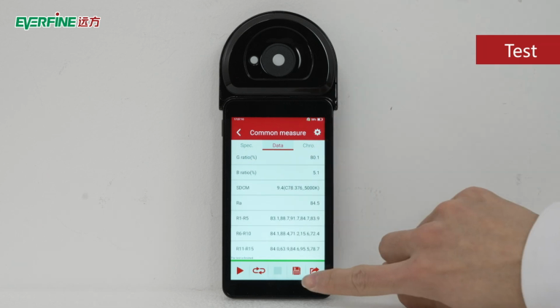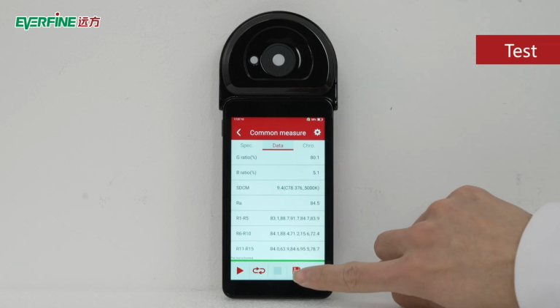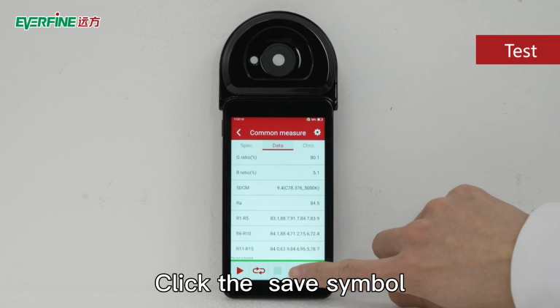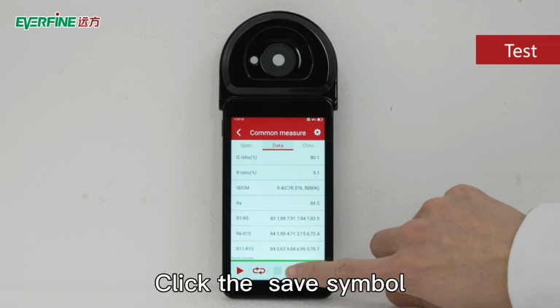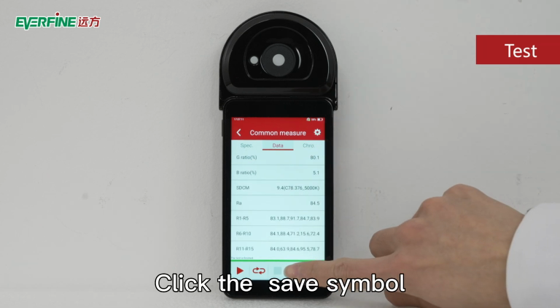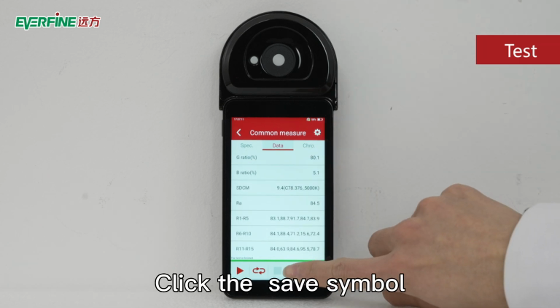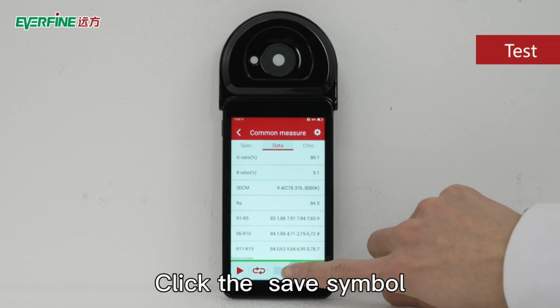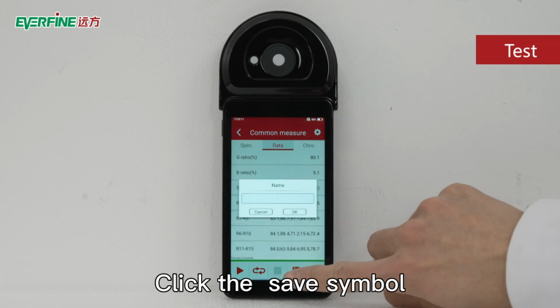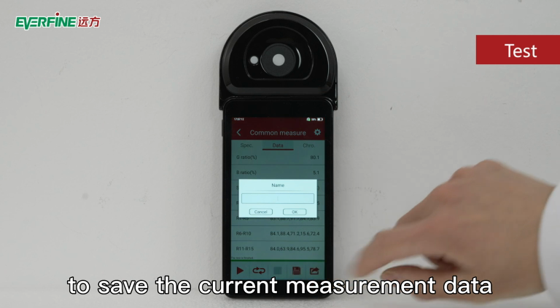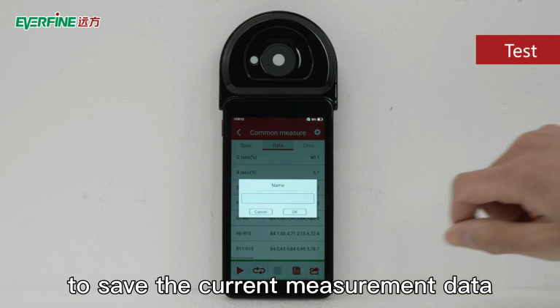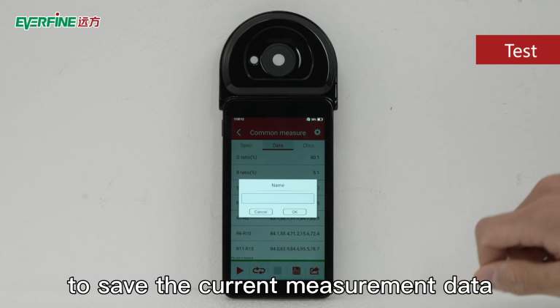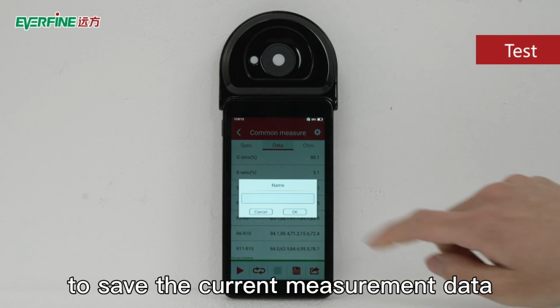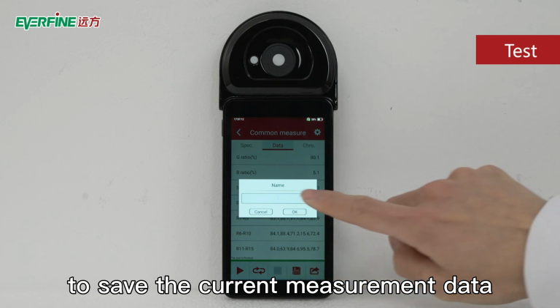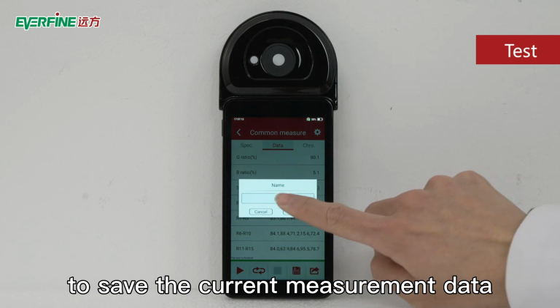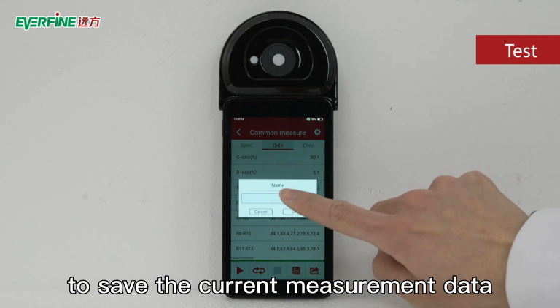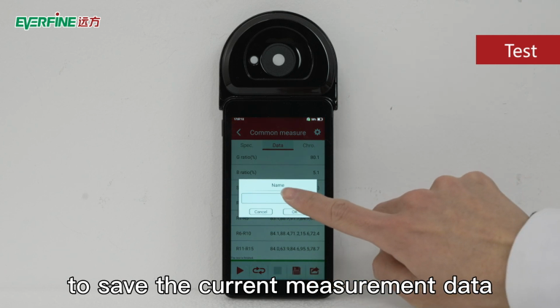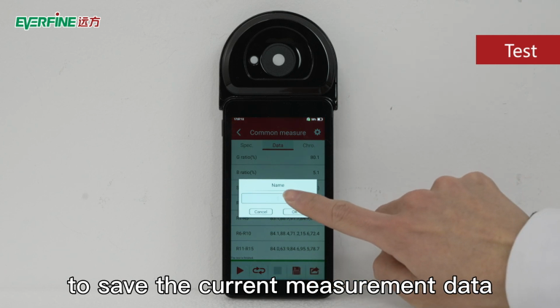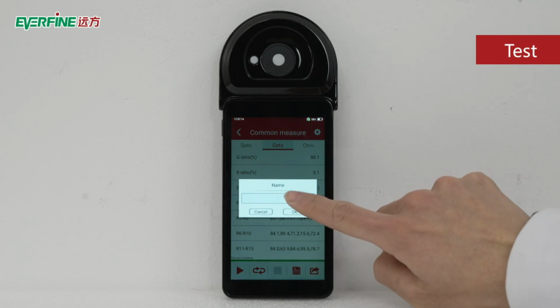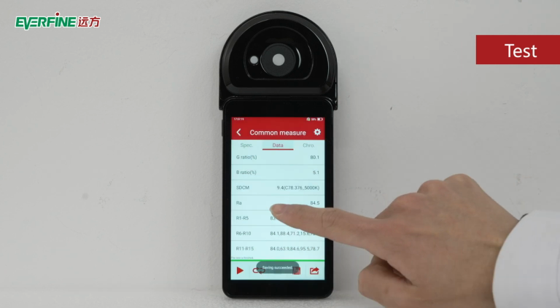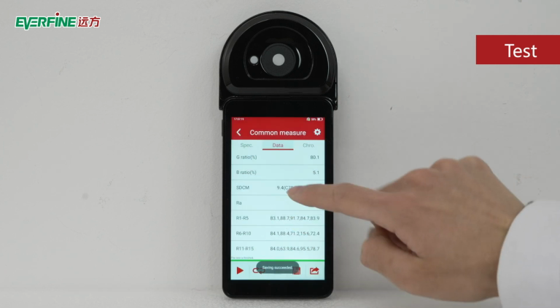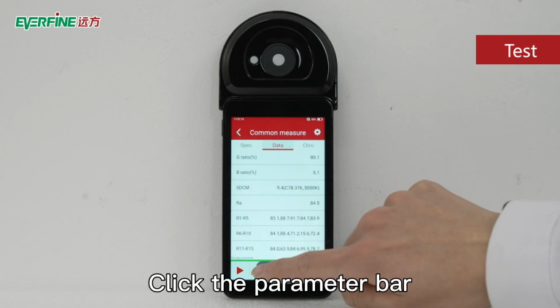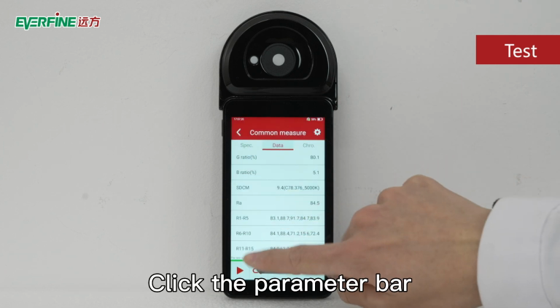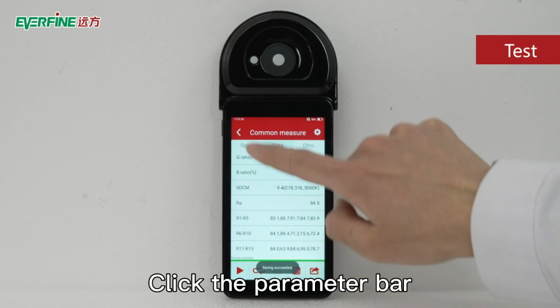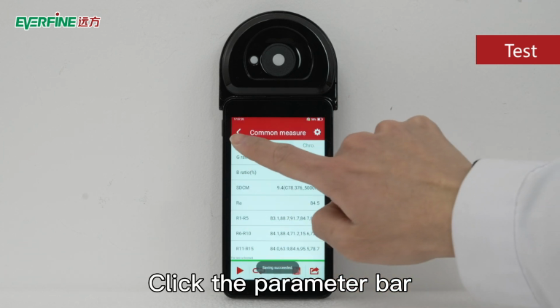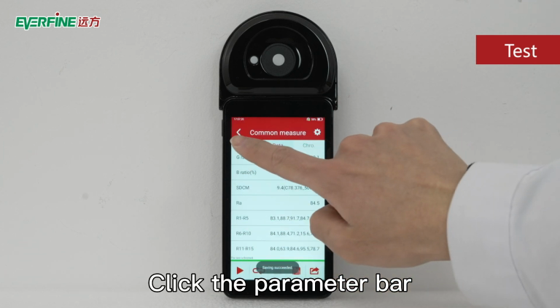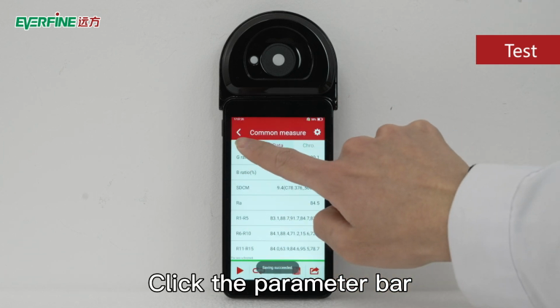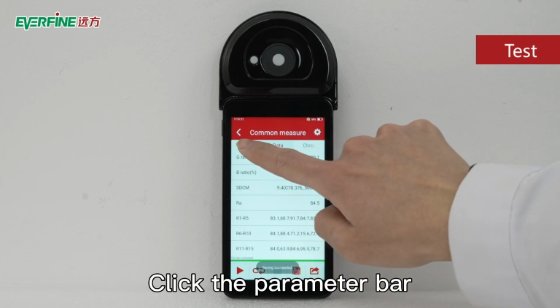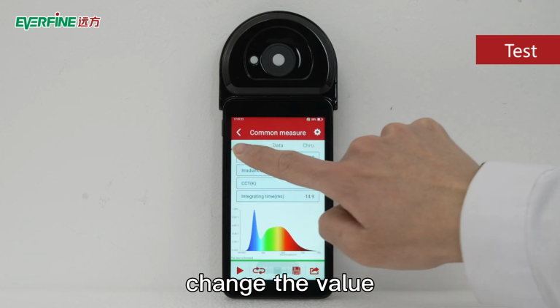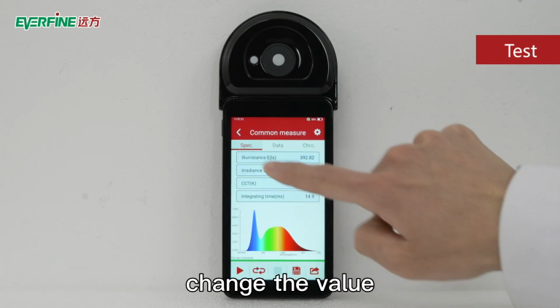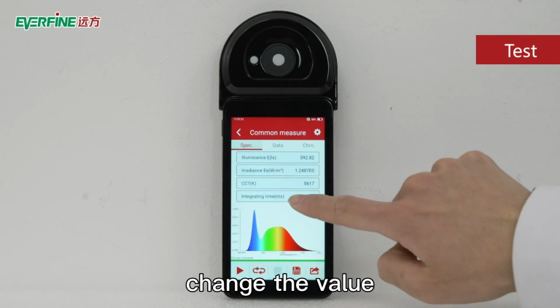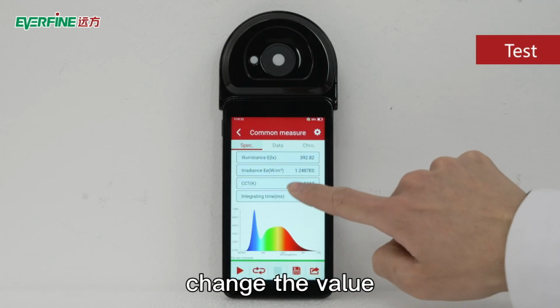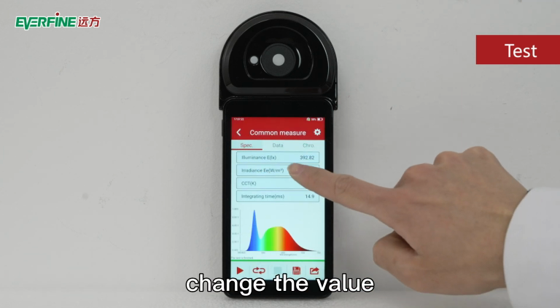Click the save symbol to save the current measurement data. Click the parameter bar to change the value.